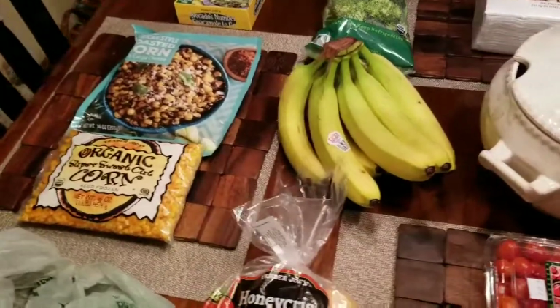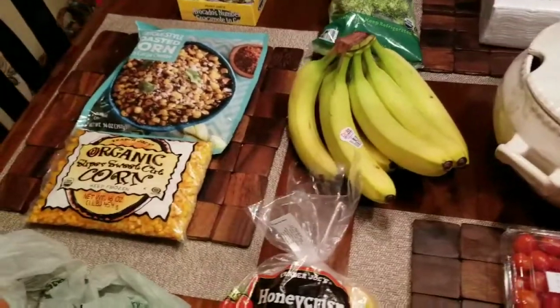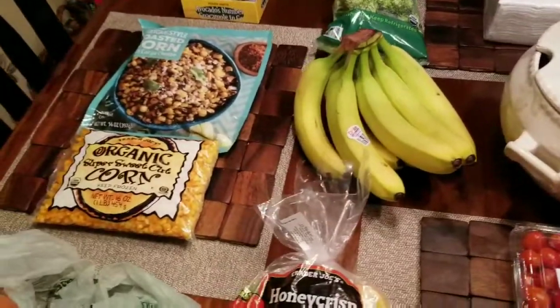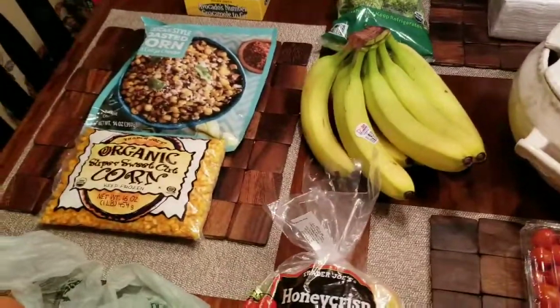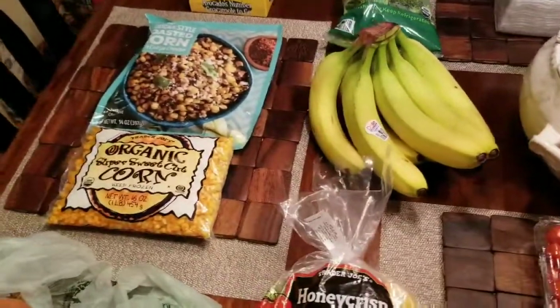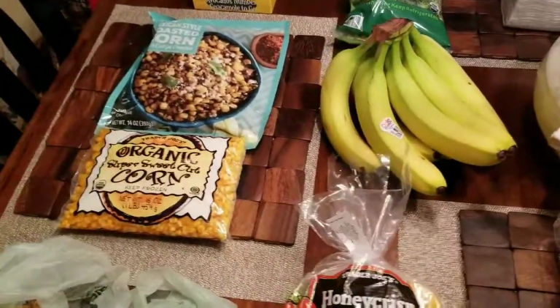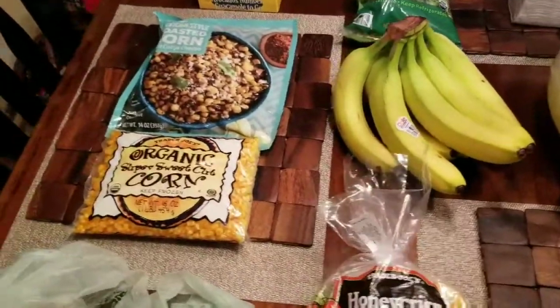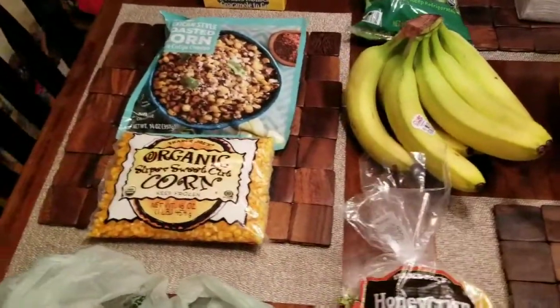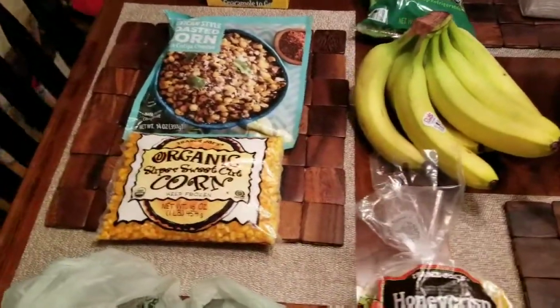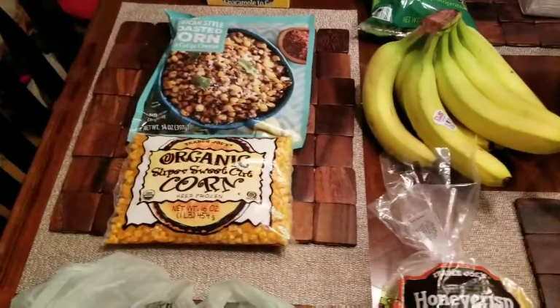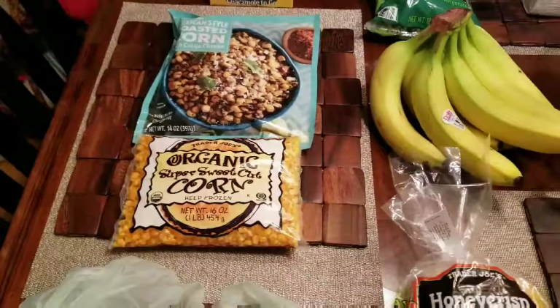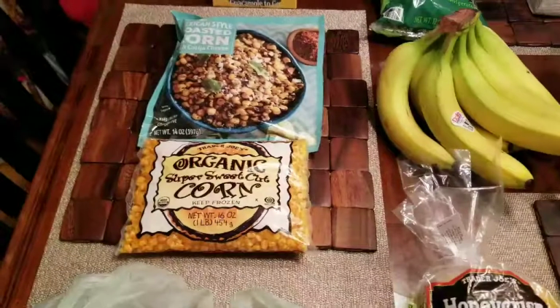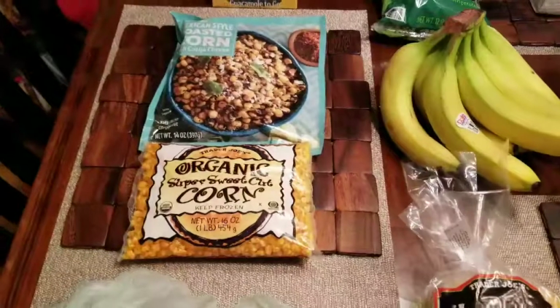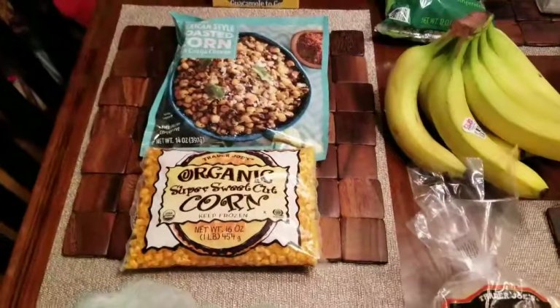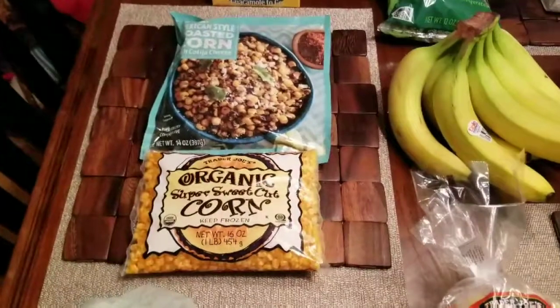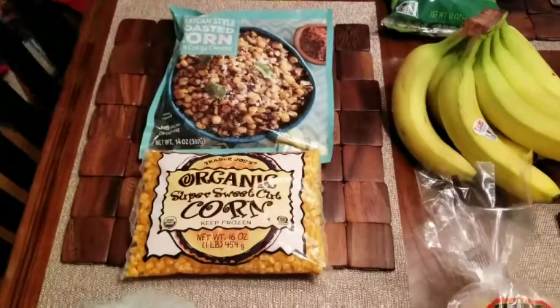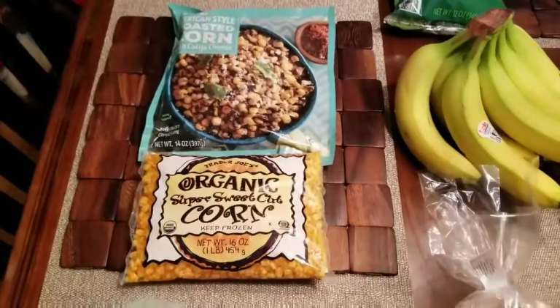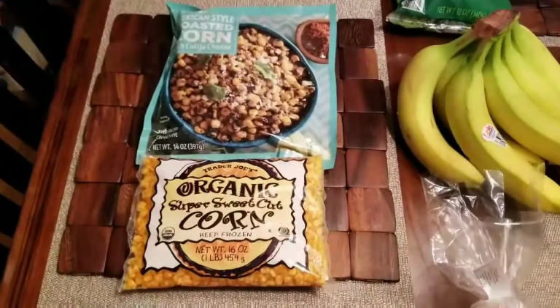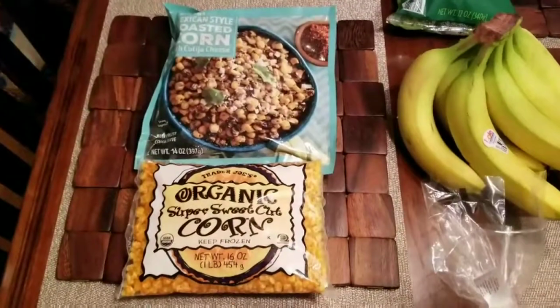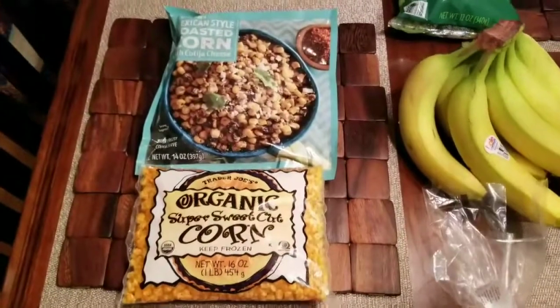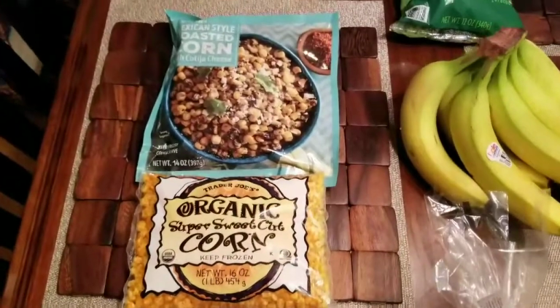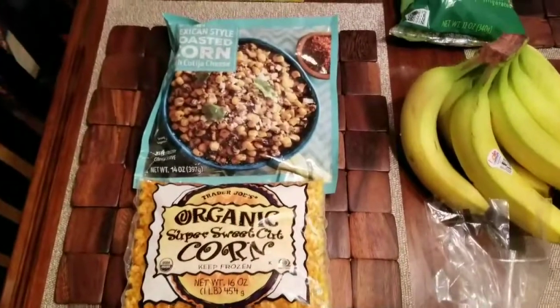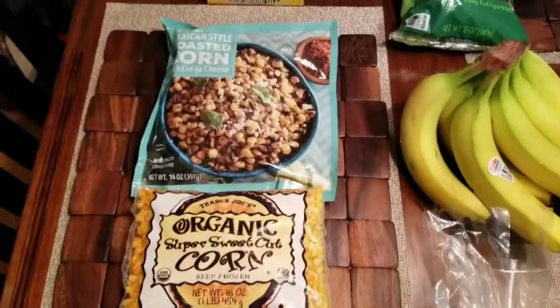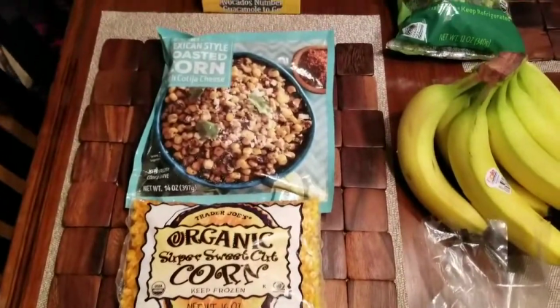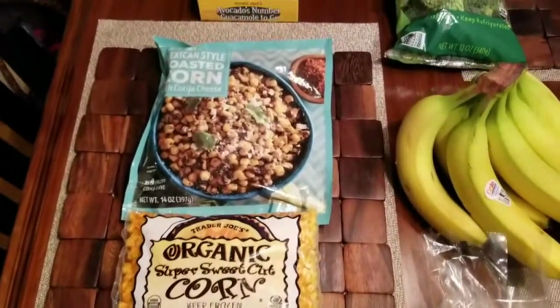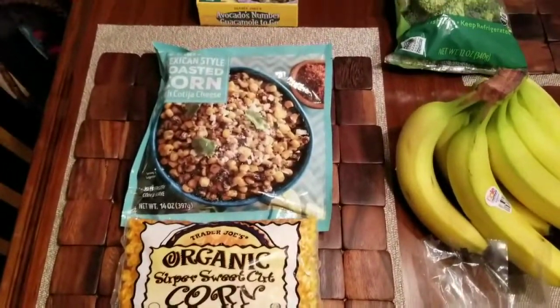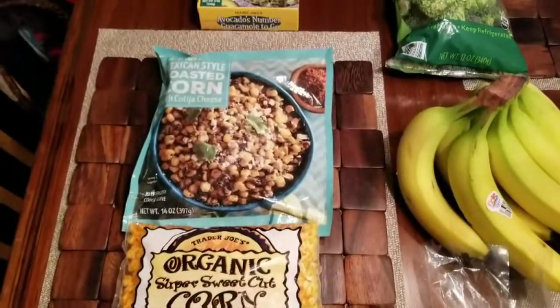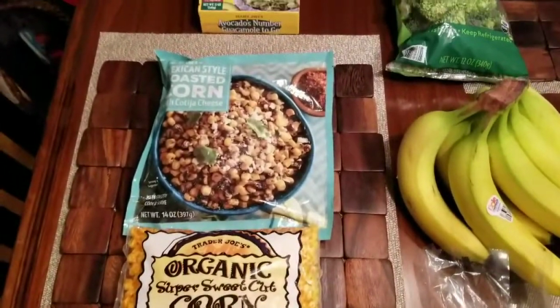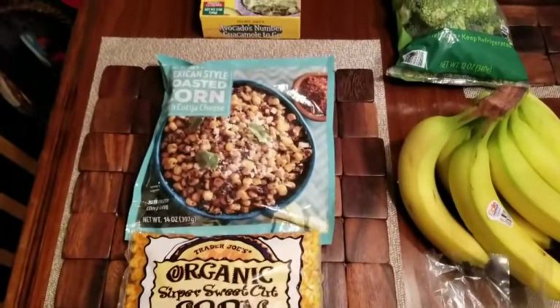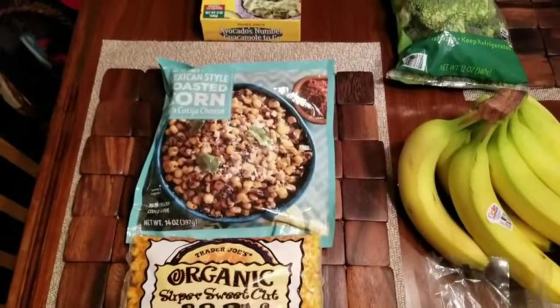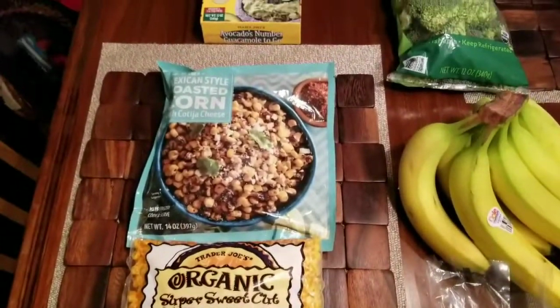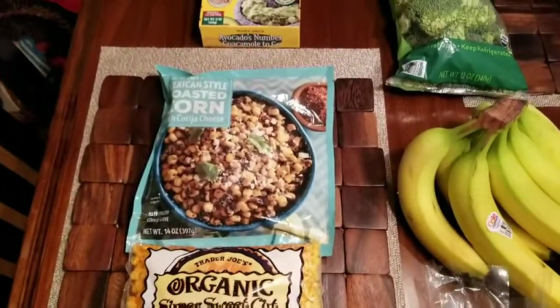It's my family's favorite veggie. I also have some organic just cut broccoli for pasta primavera. Honey crisp apples — they're delicious. I believe they're $2.69 or $2.99.